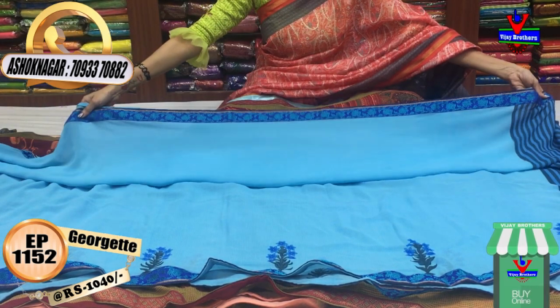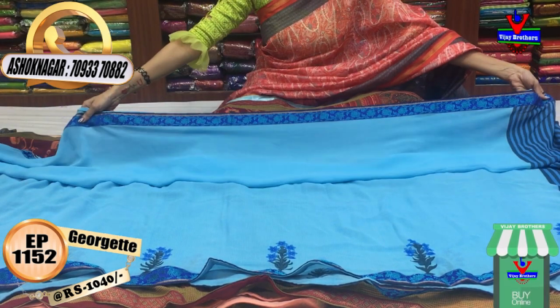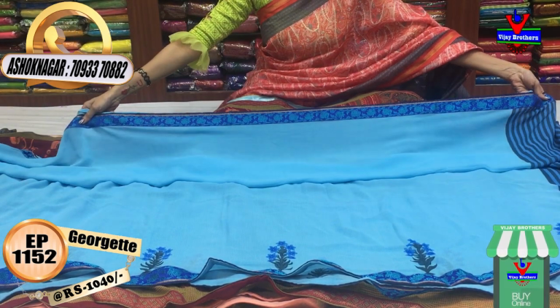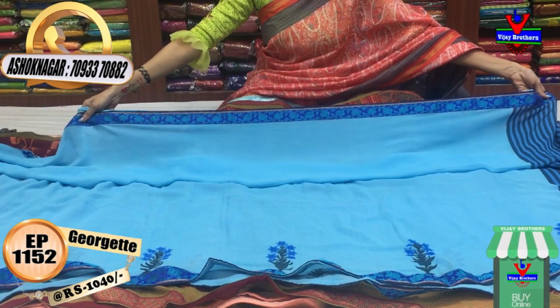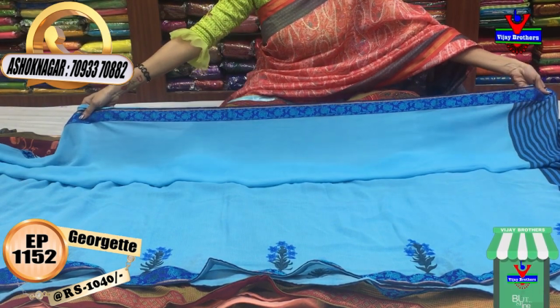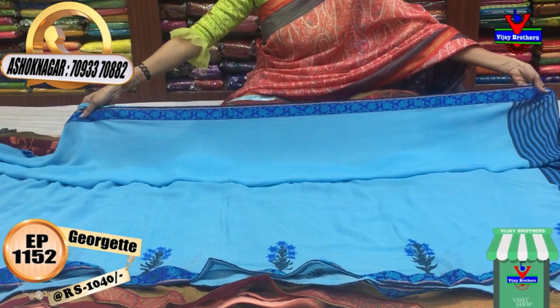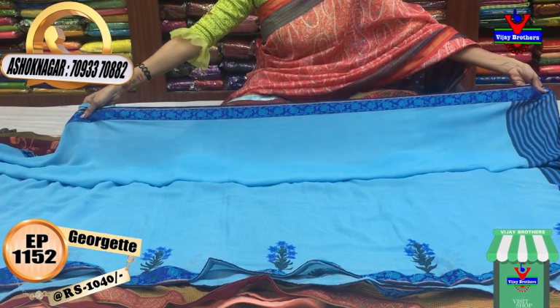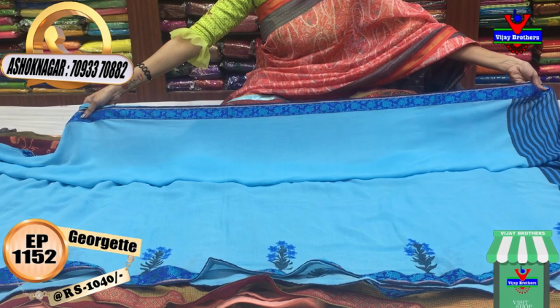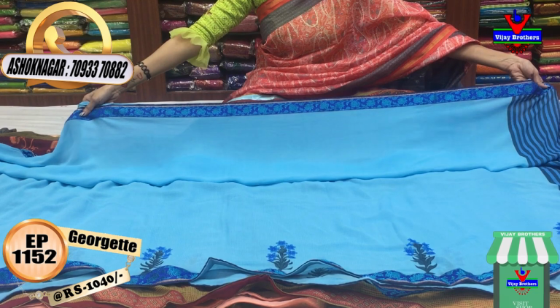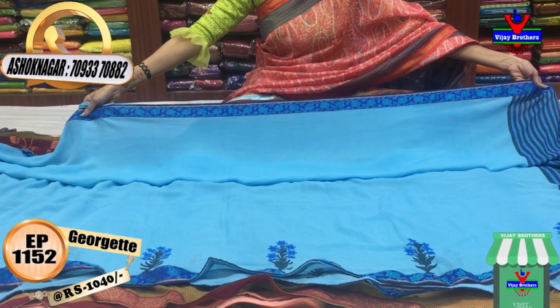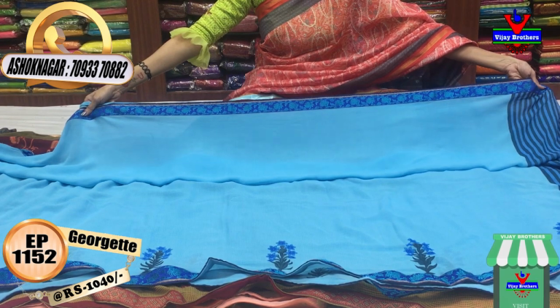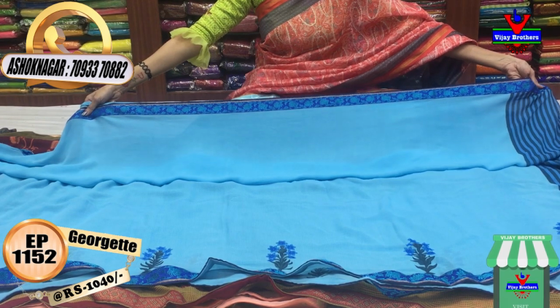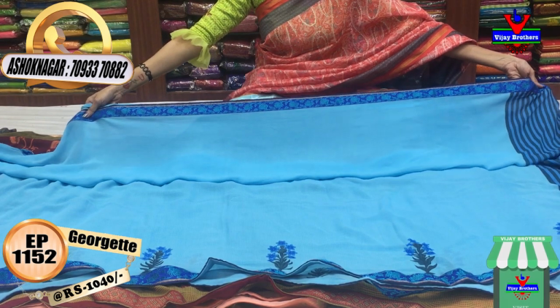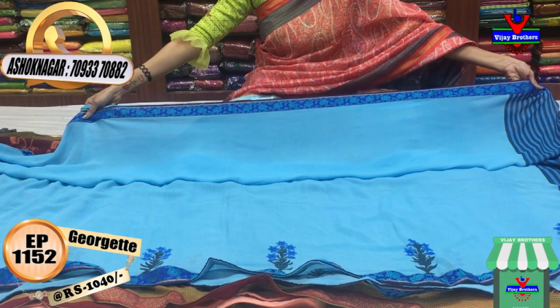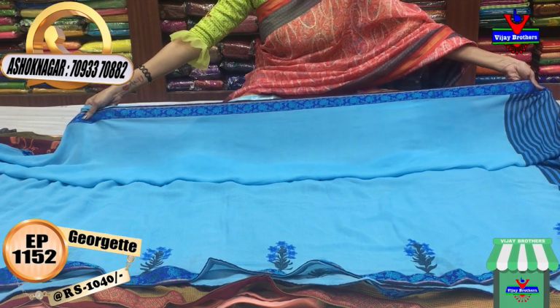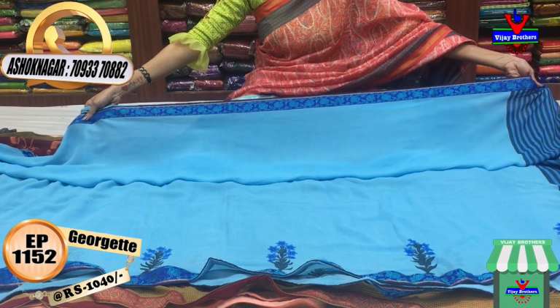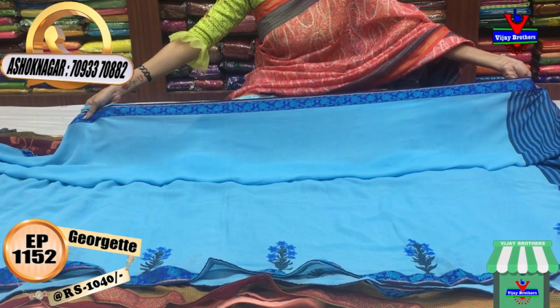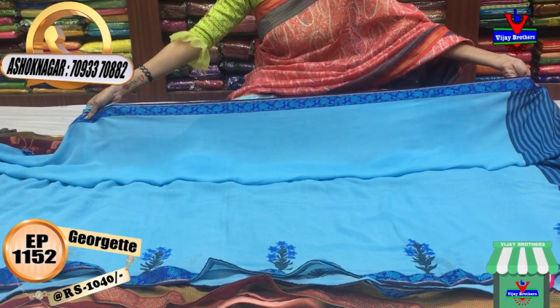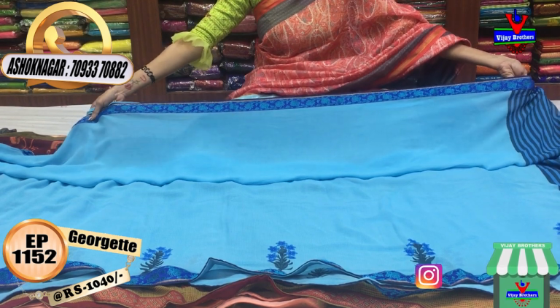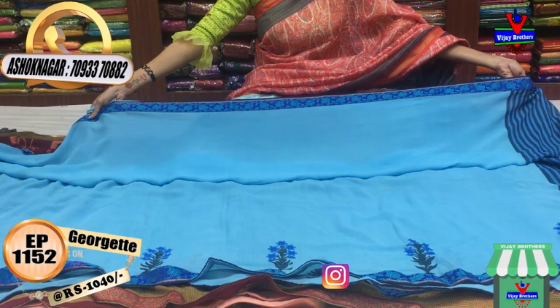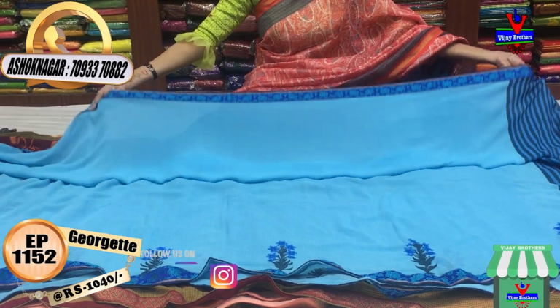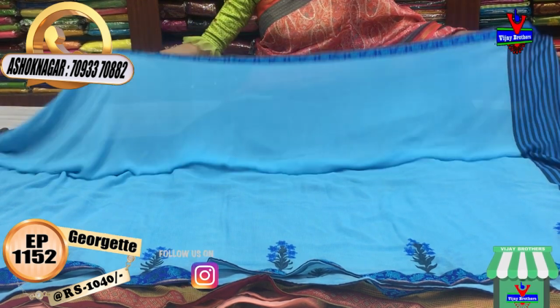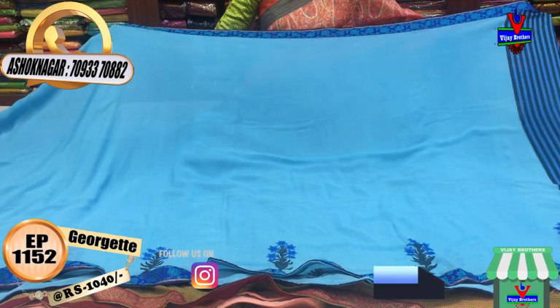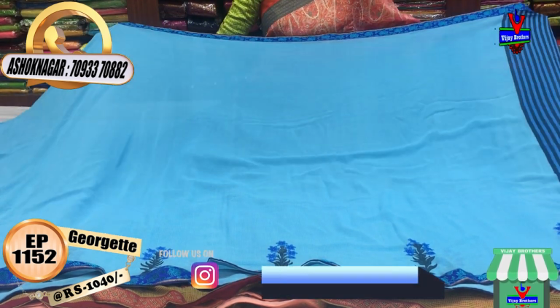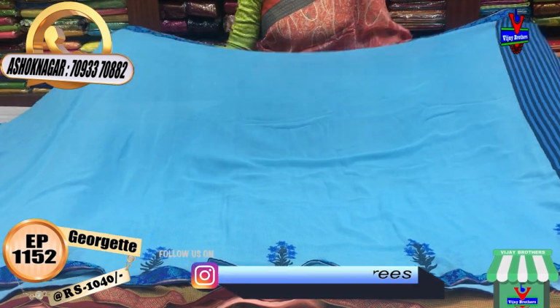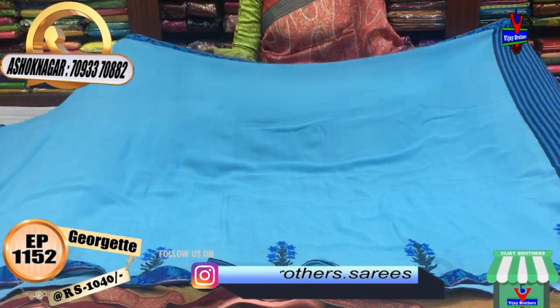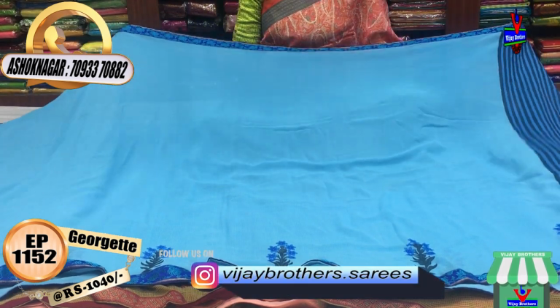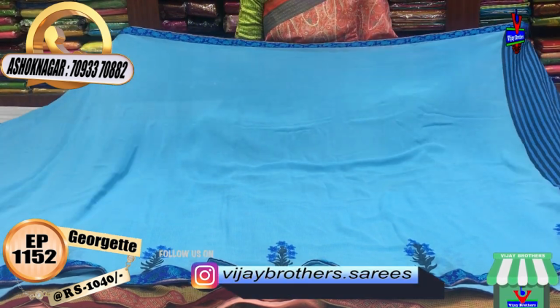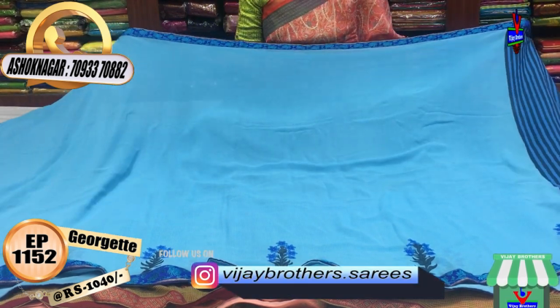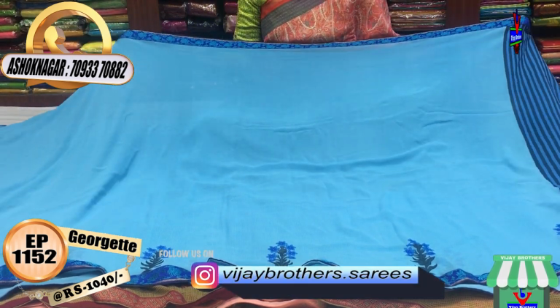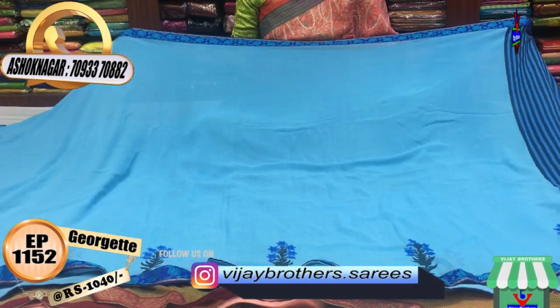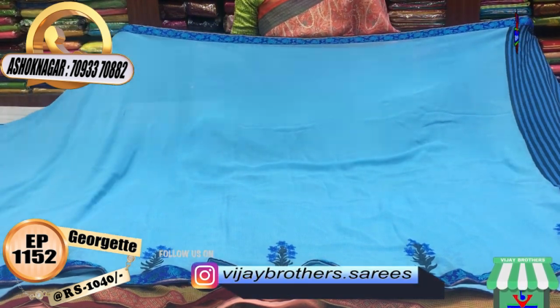This one is a little dark blue color. This one has a border — three sides. It is only Rs. 1040.